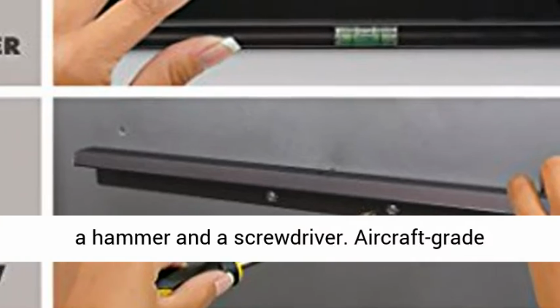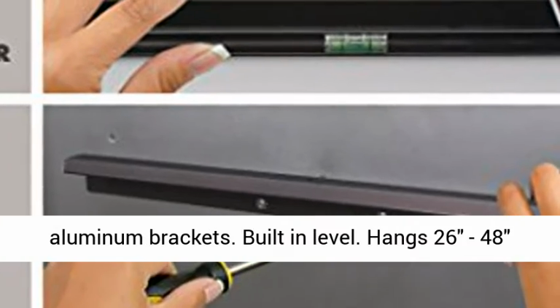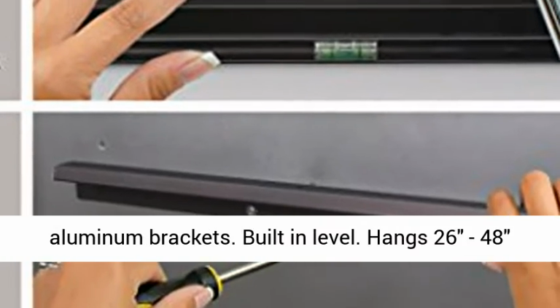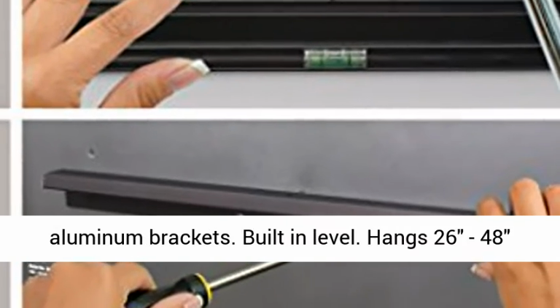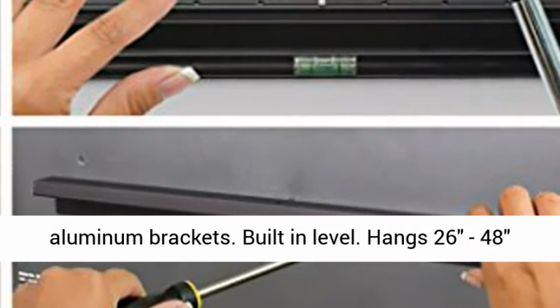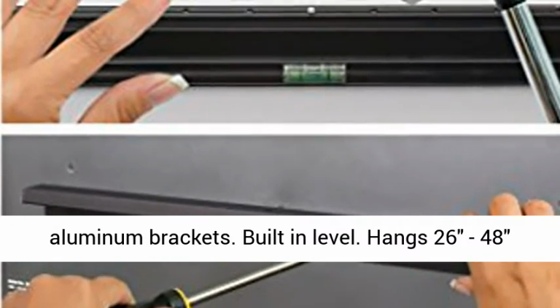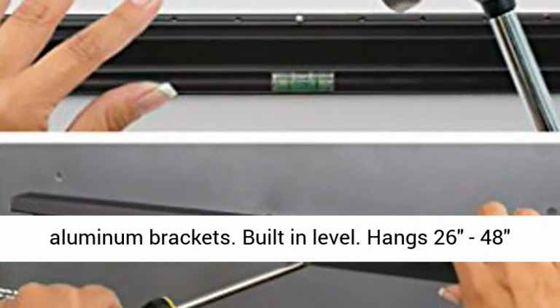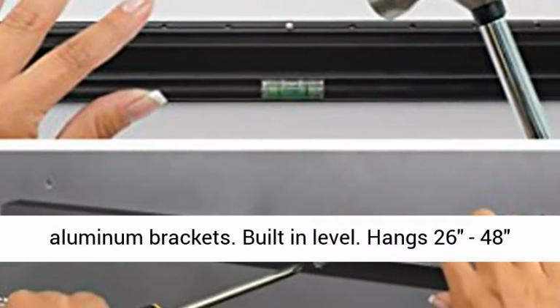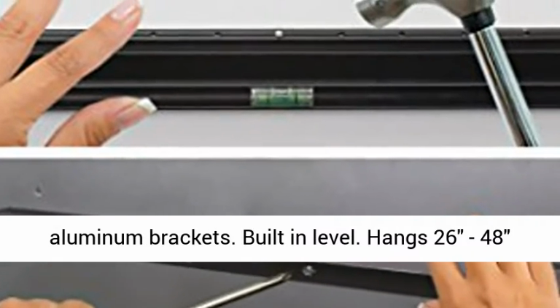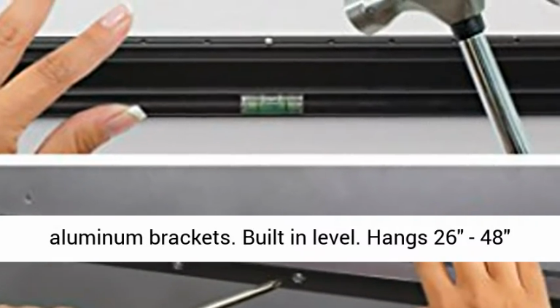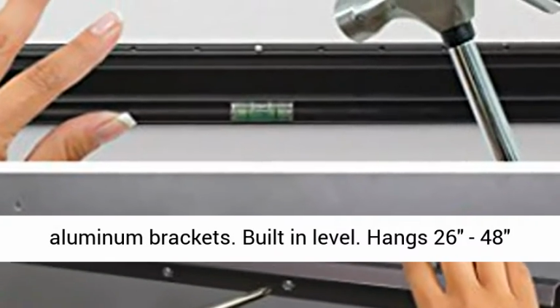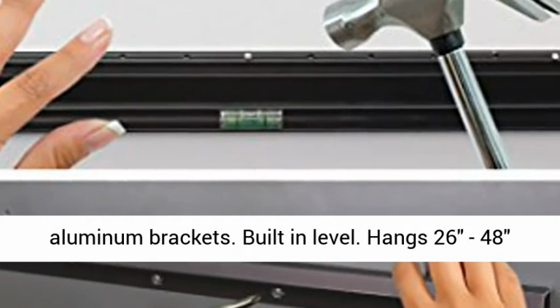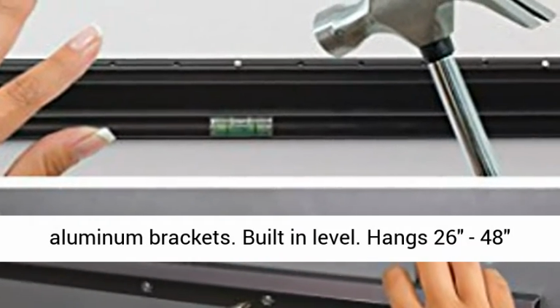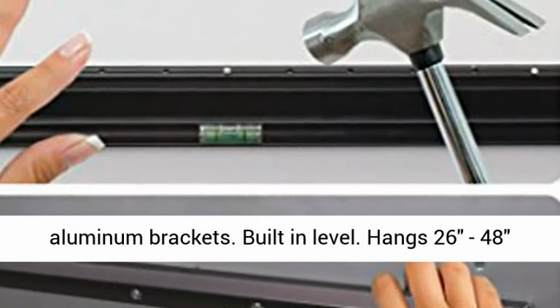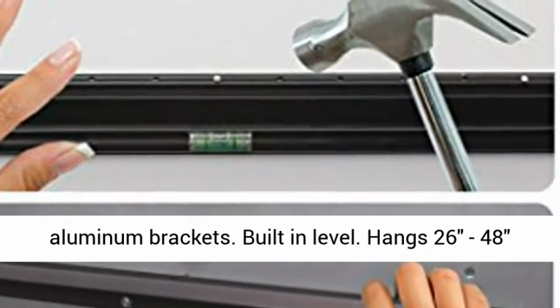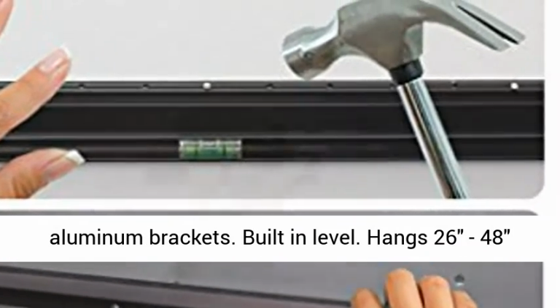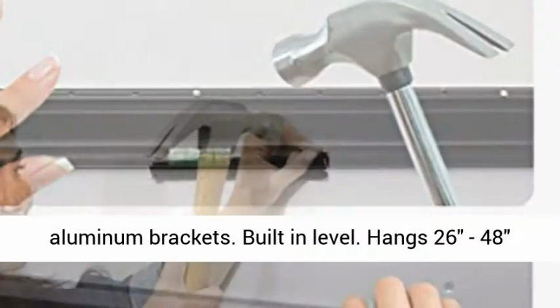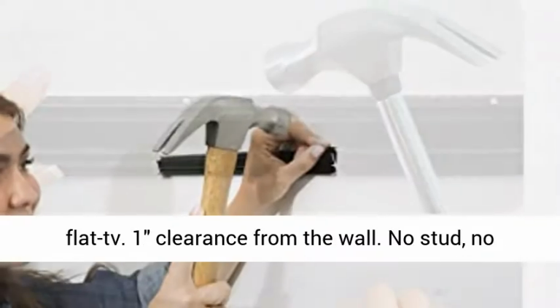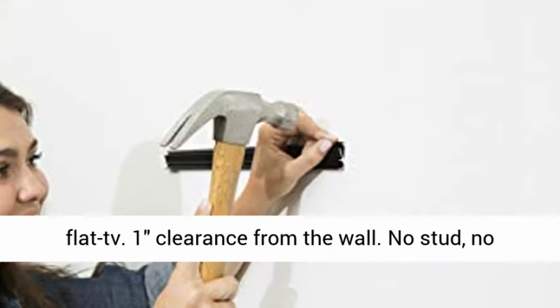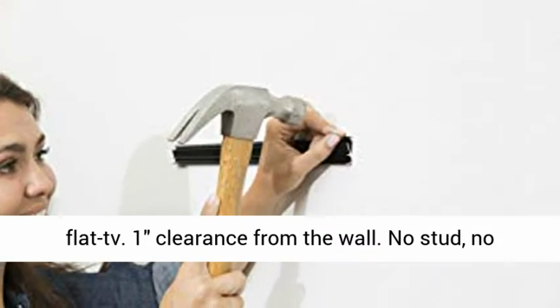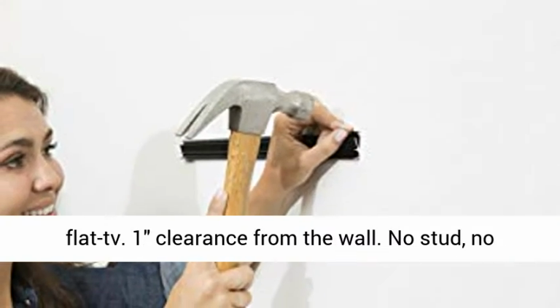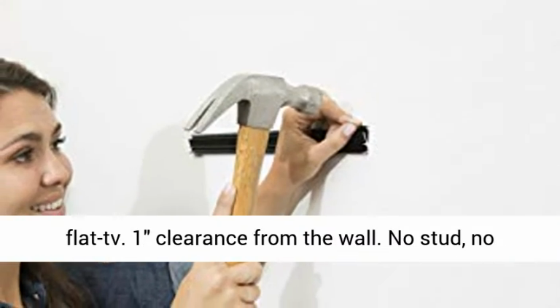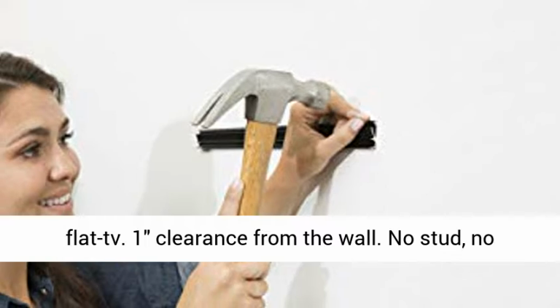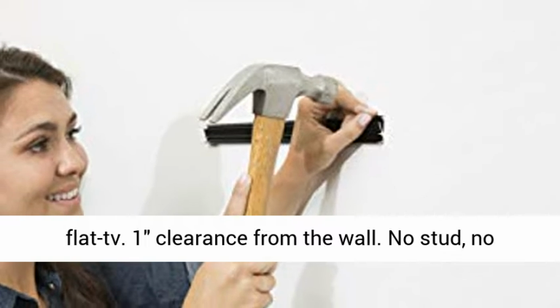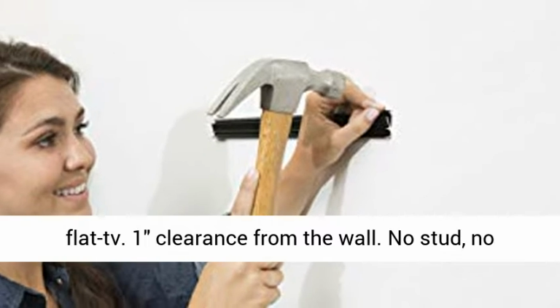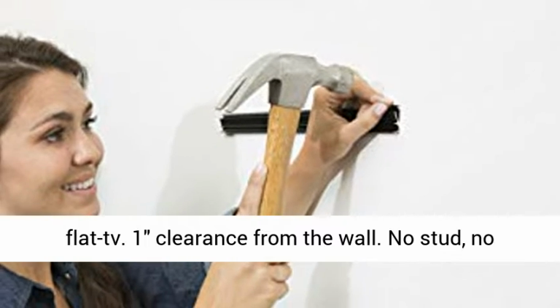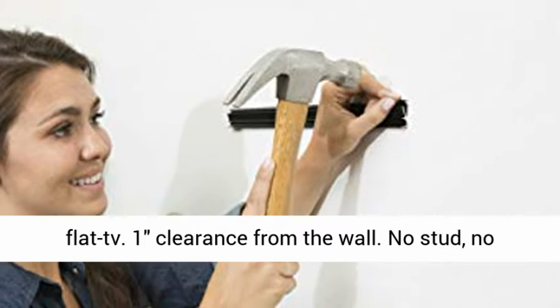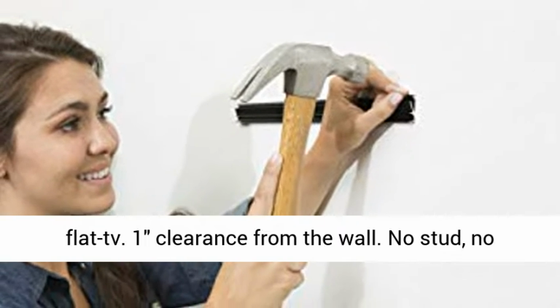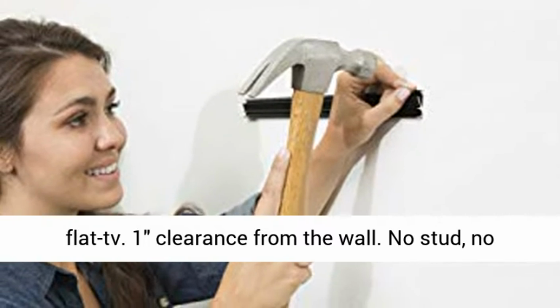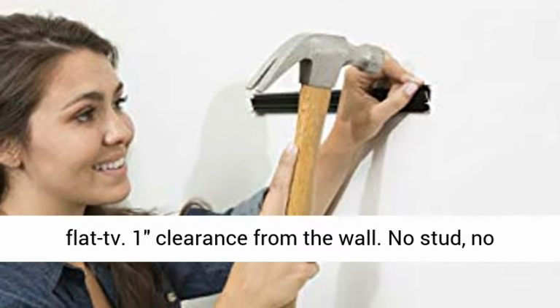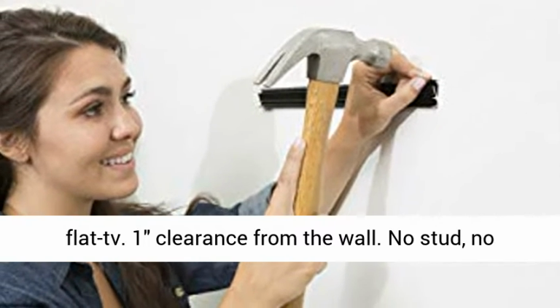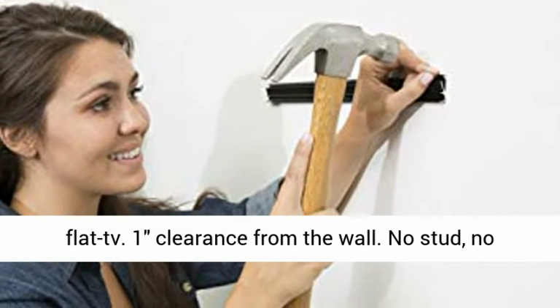Aircraft-grade aluminum brackets with a built-in level. Hangs 26 to 48-inch flat TVs with 1-inch clearance from the wall.